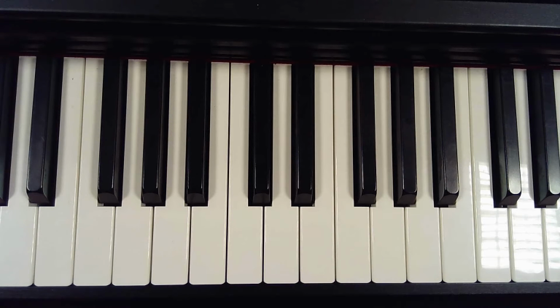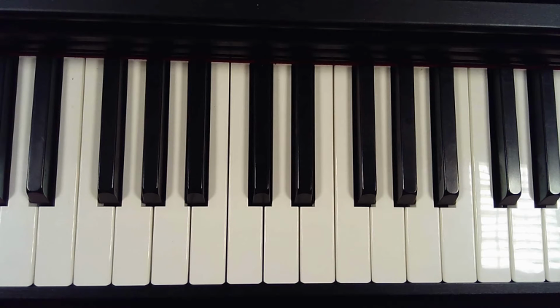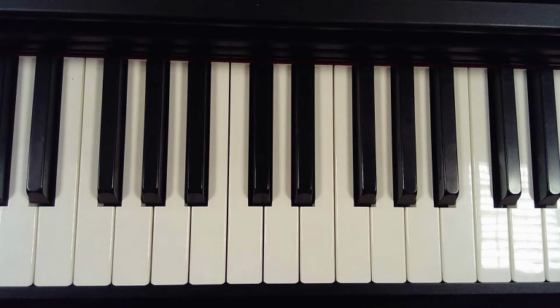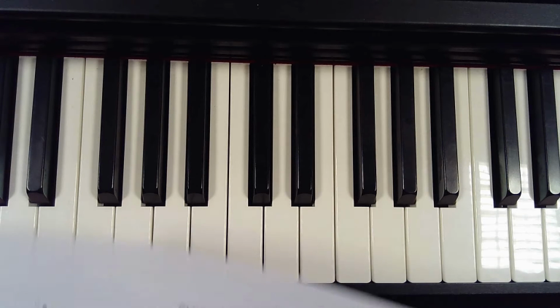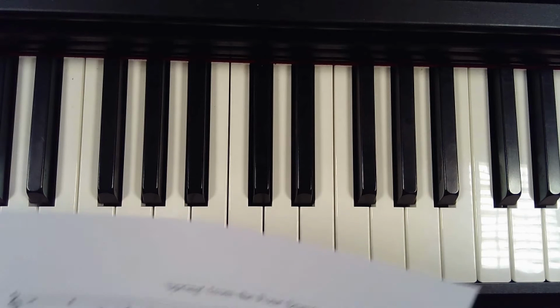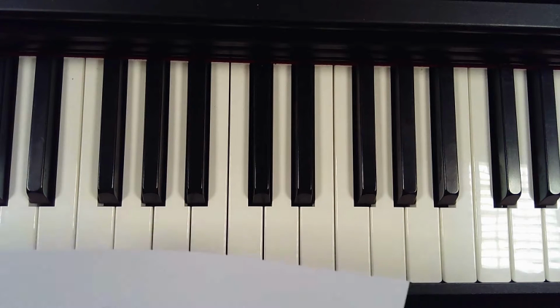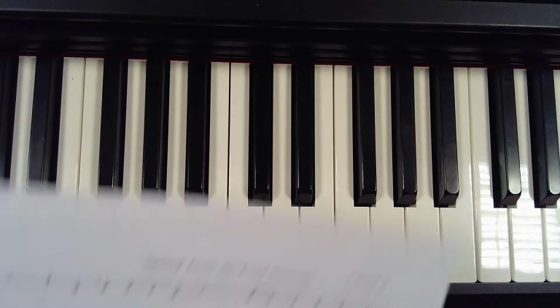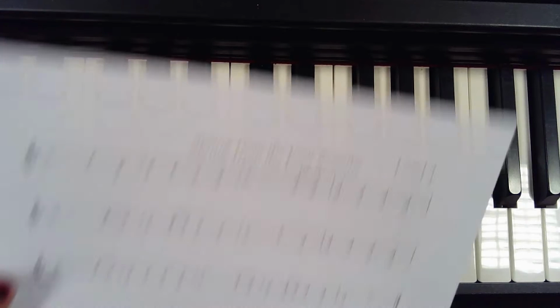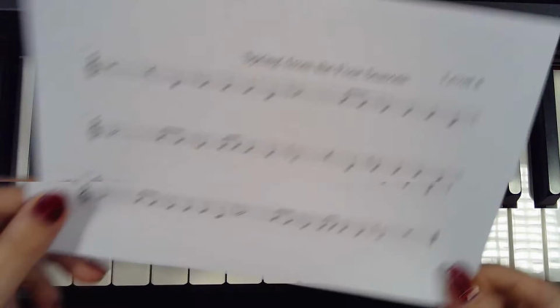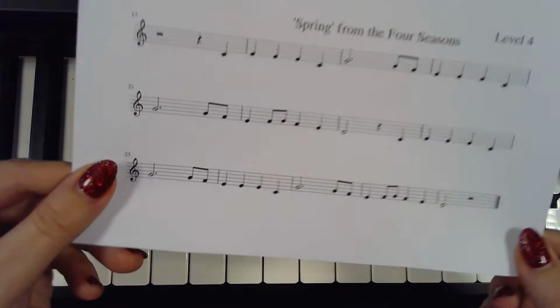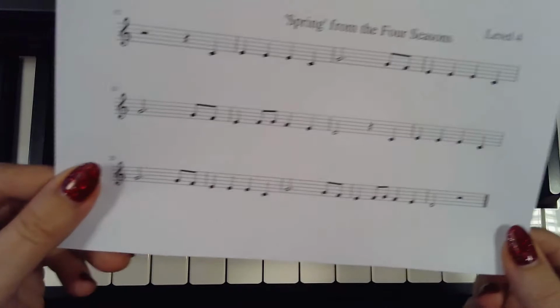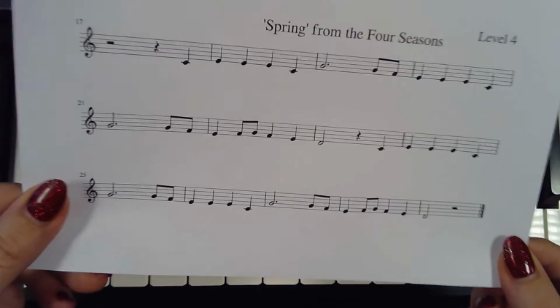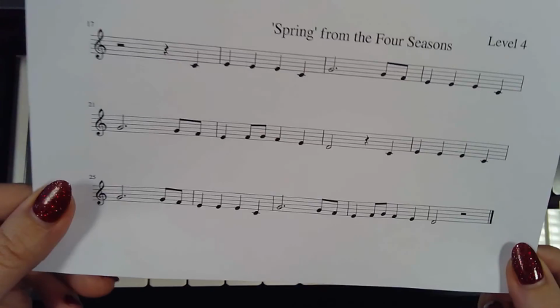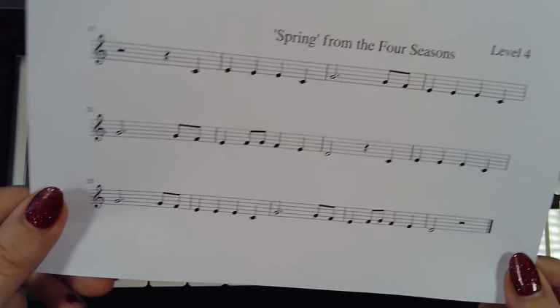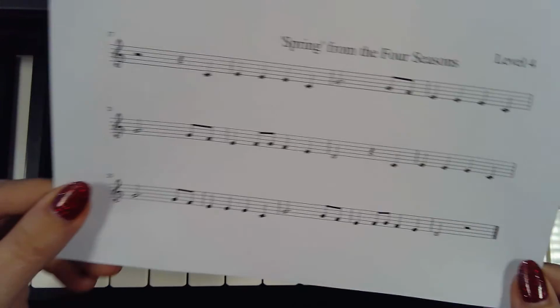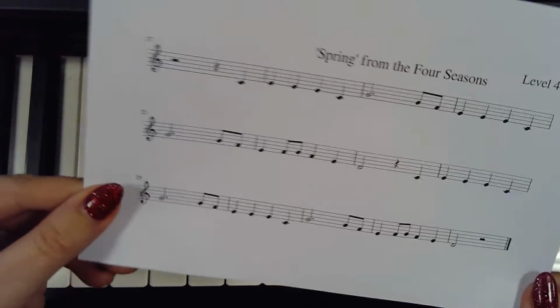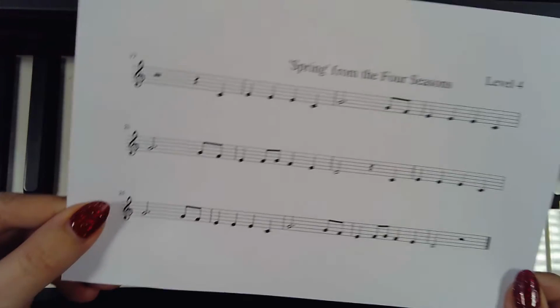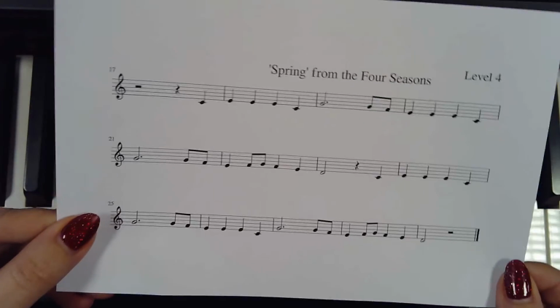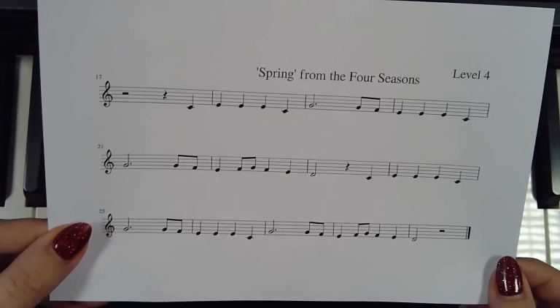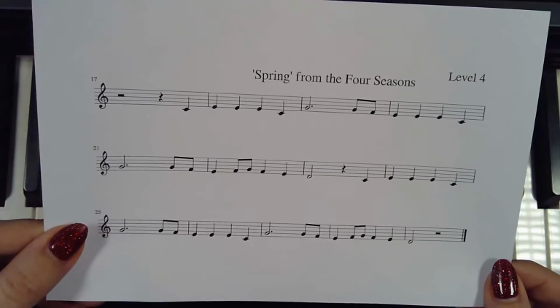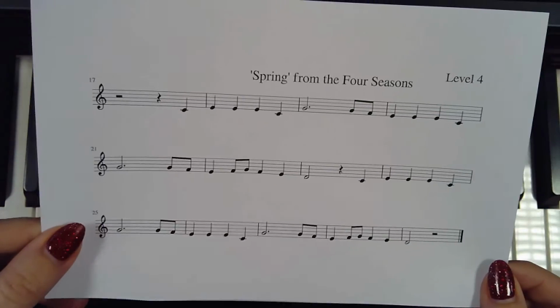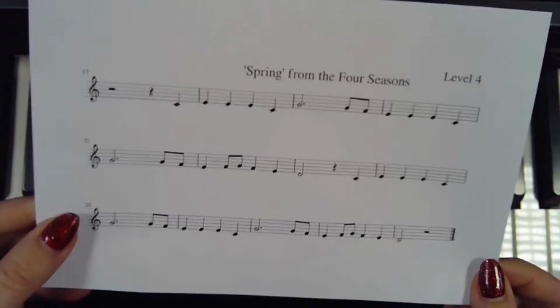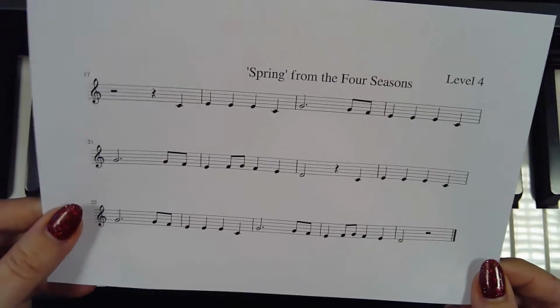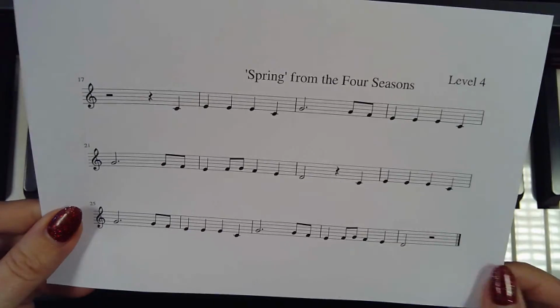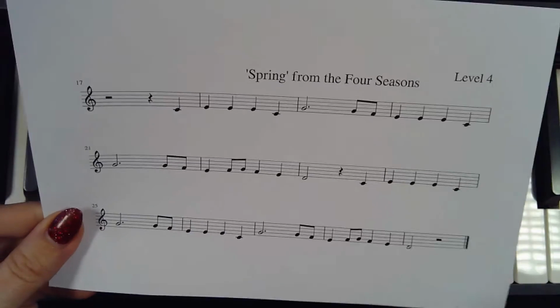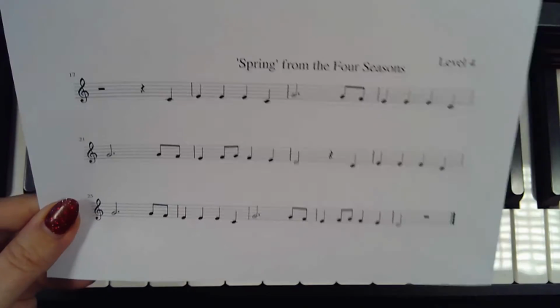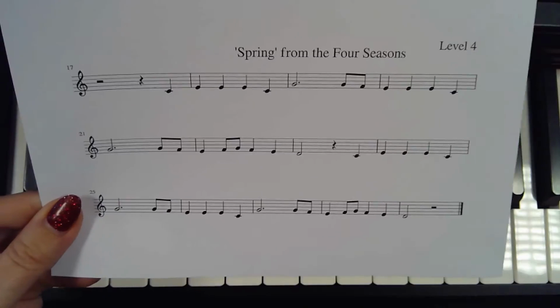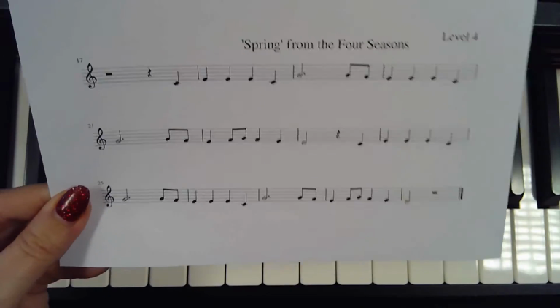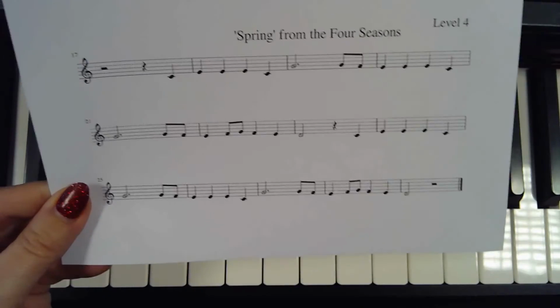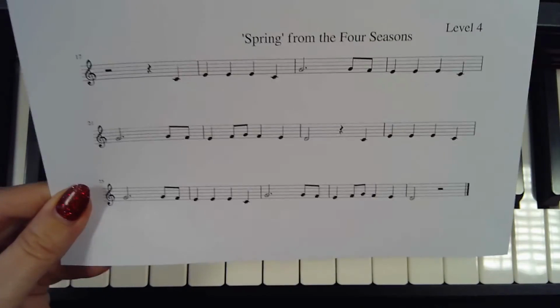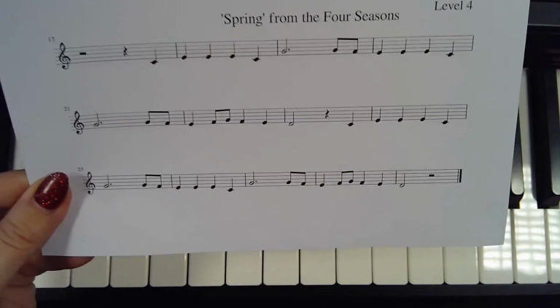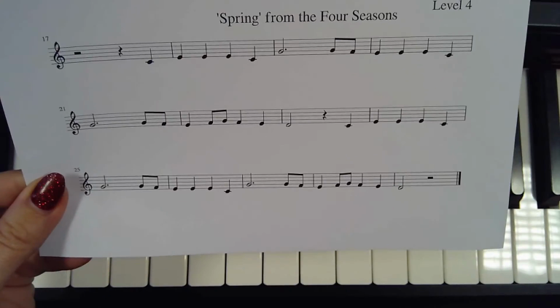This is a Year 7 video guide to help you with how to play Spring, which is song number two for spring term.